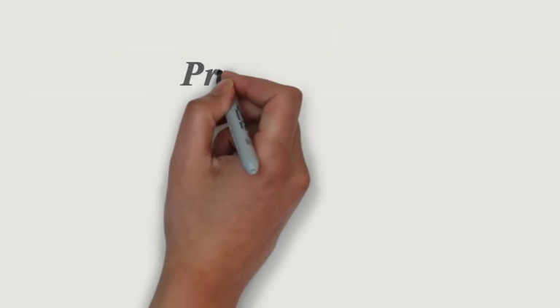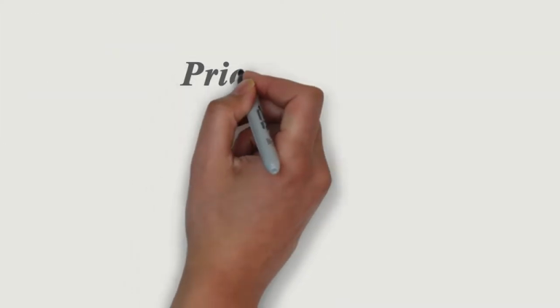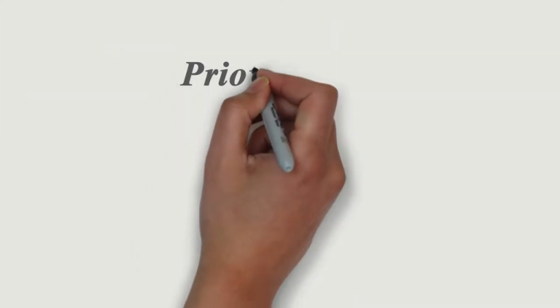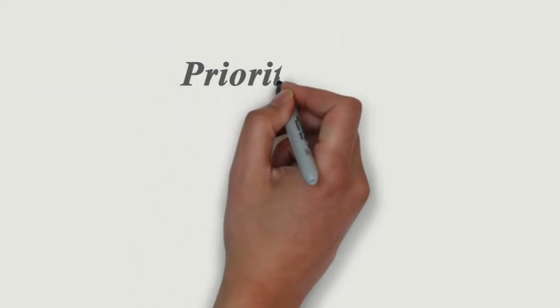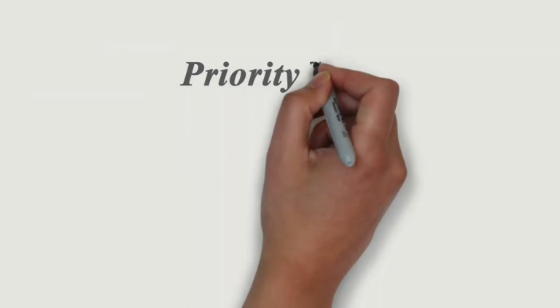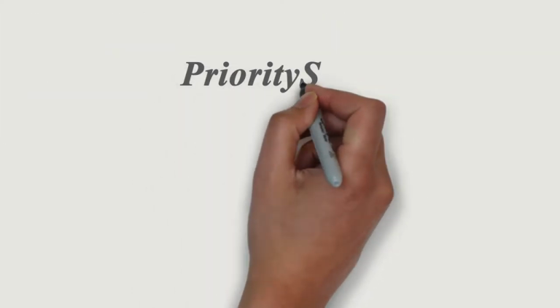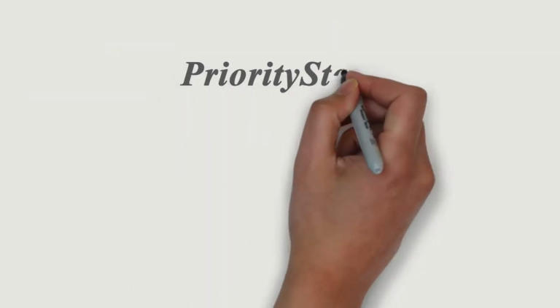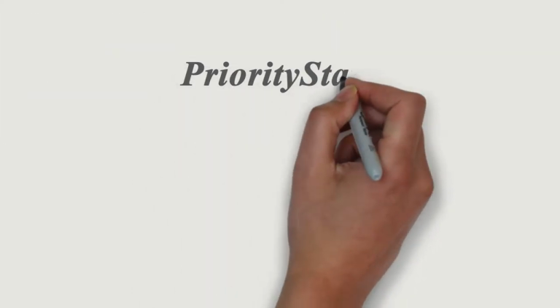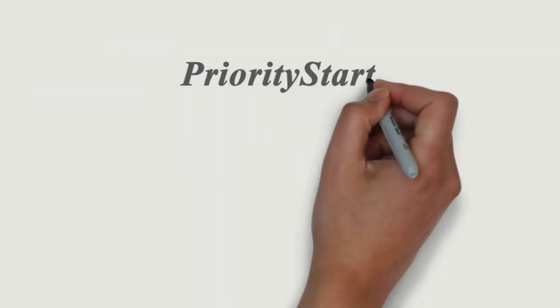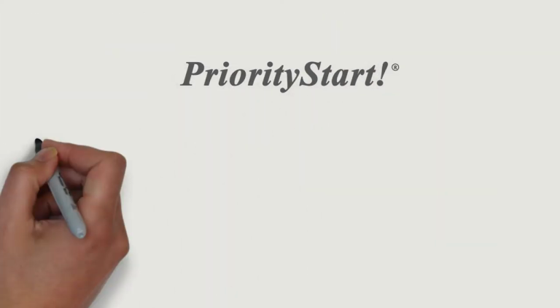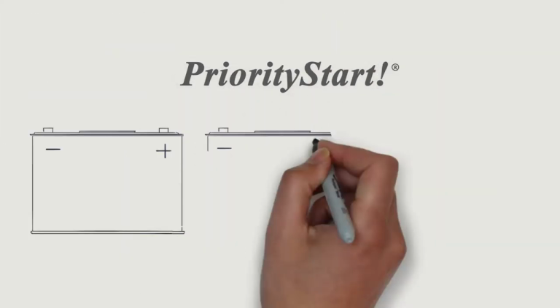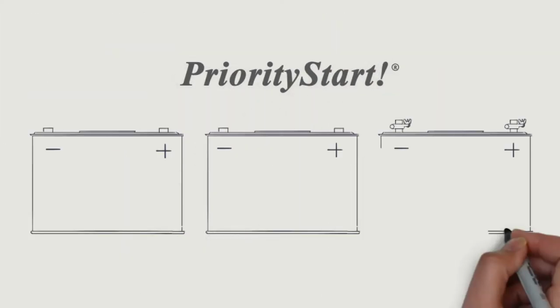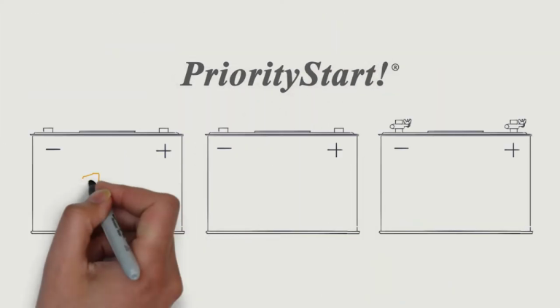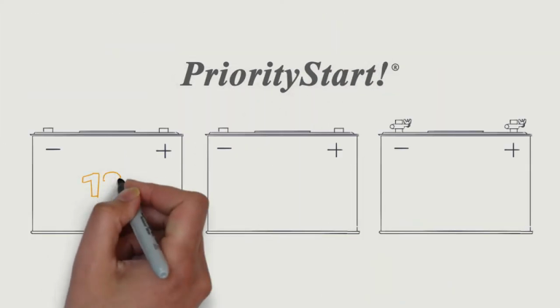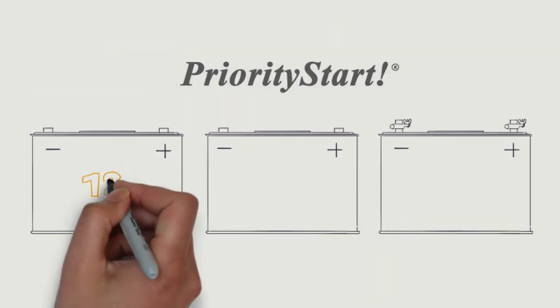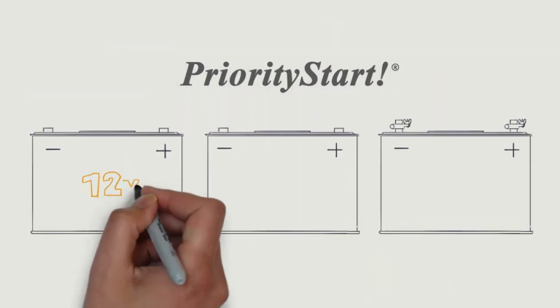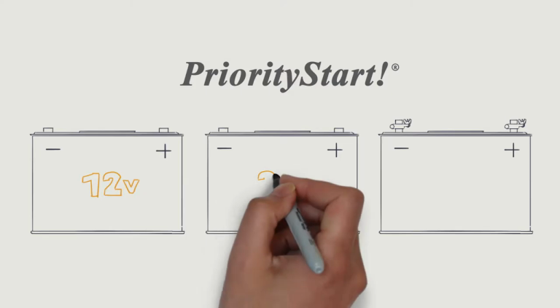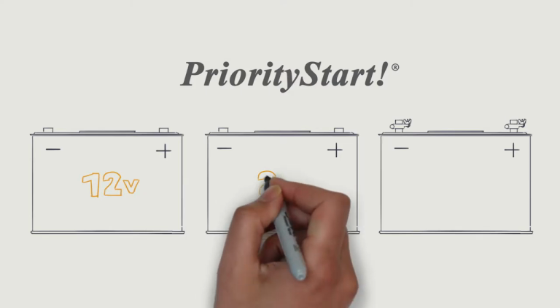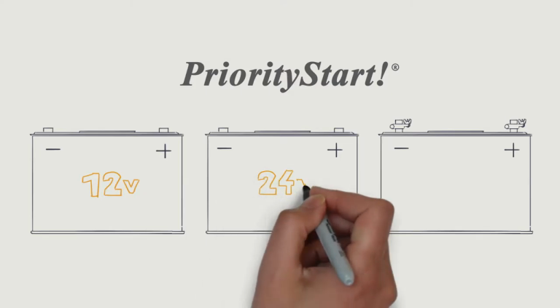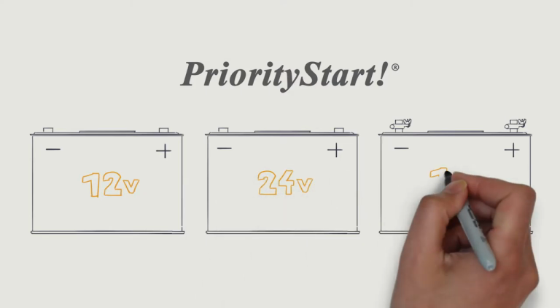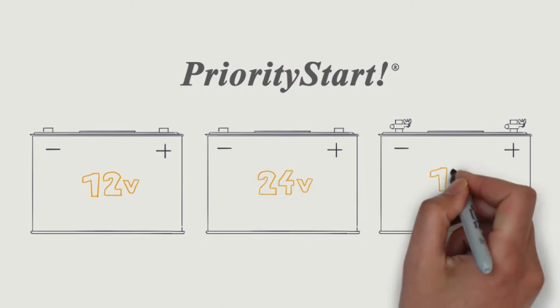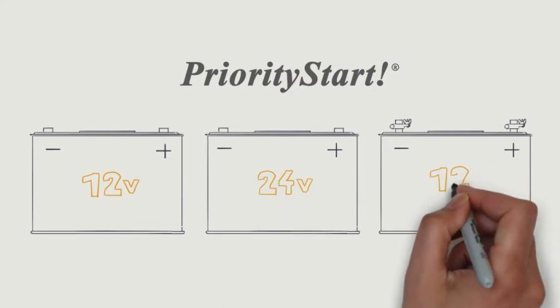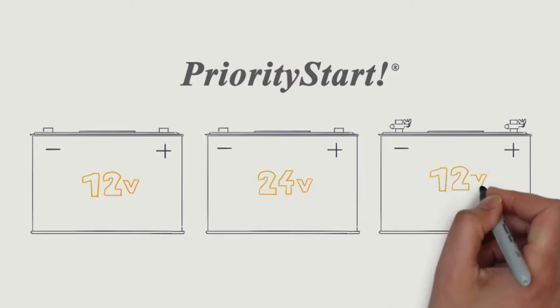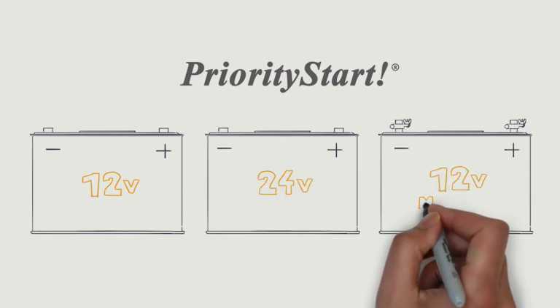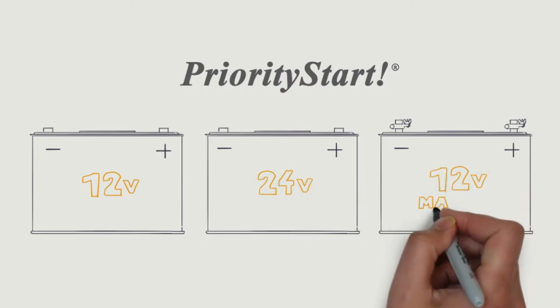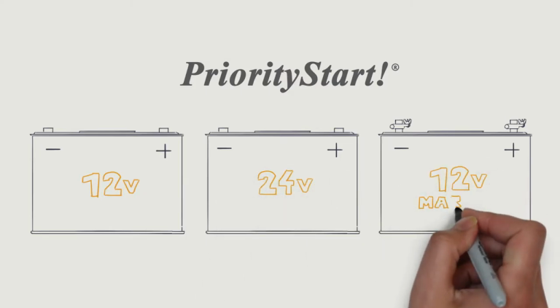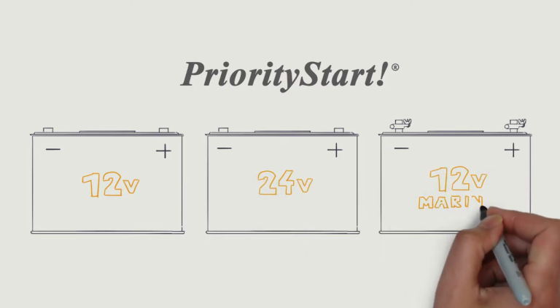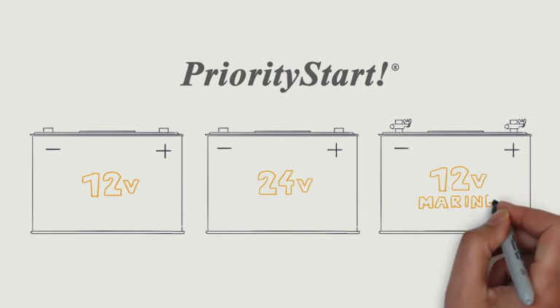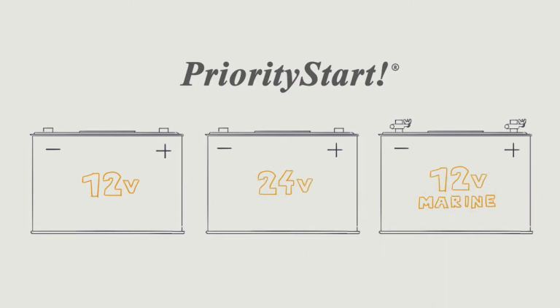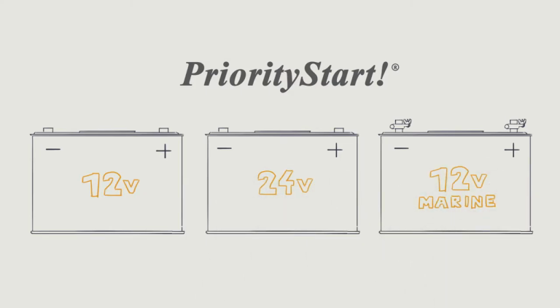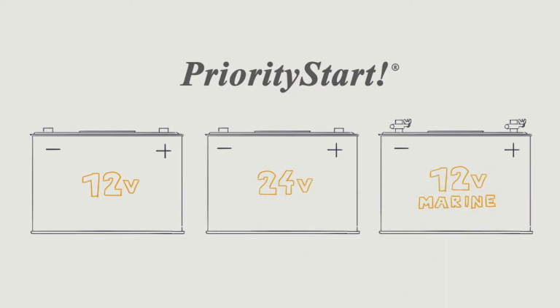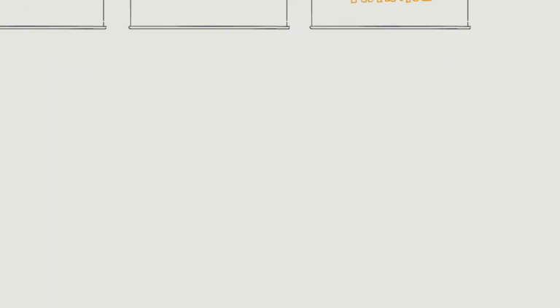Priority Start is universal. It fits top mount, side mount, and most 12V and 24V batteries.